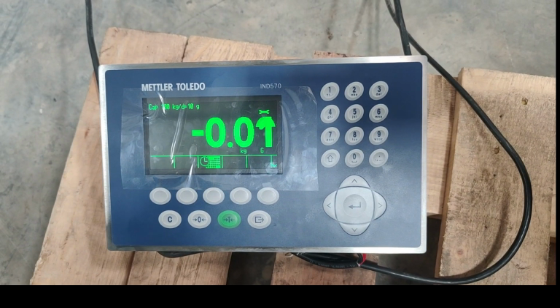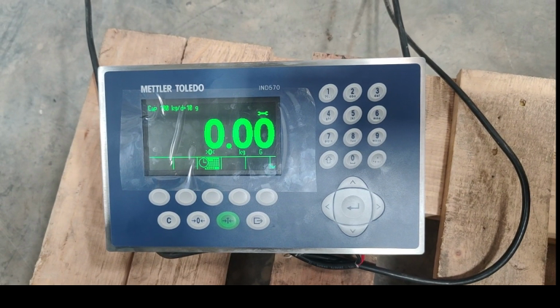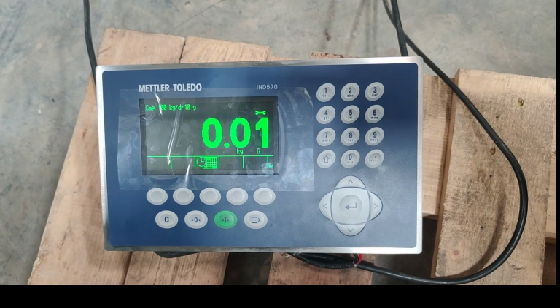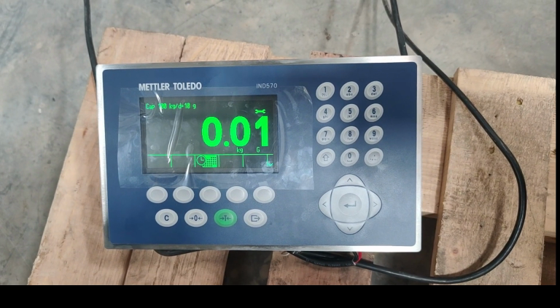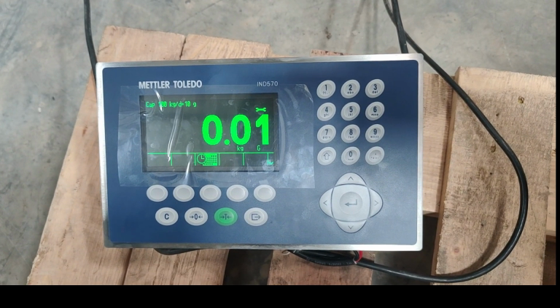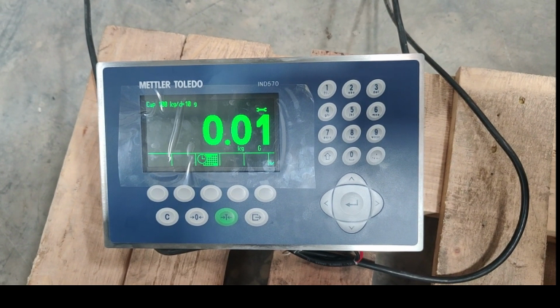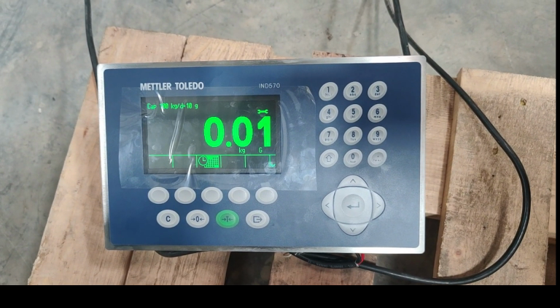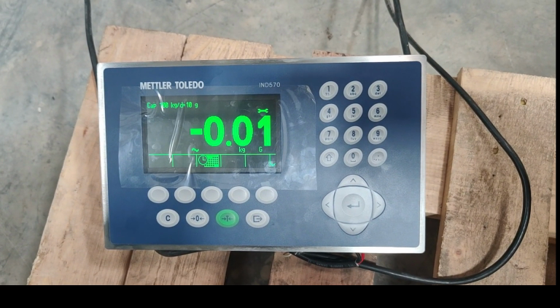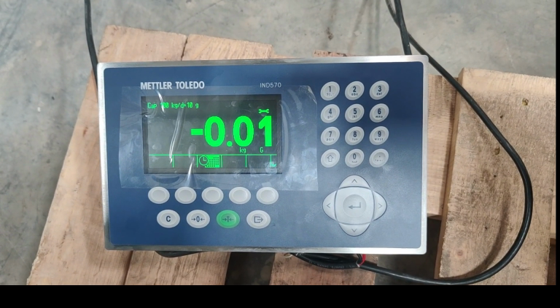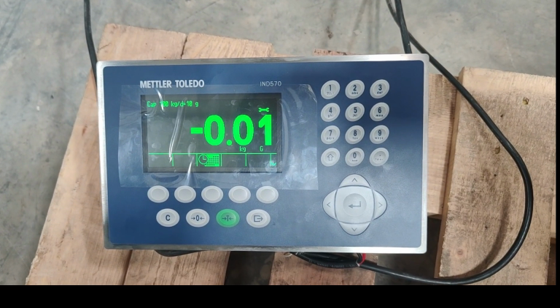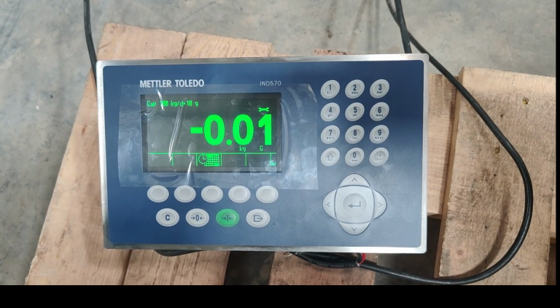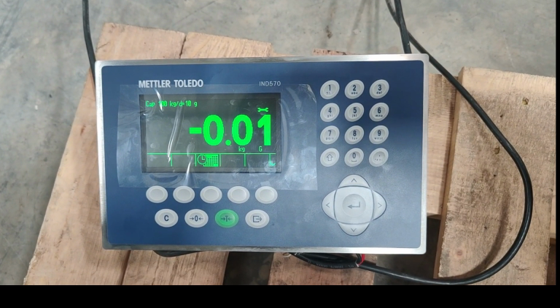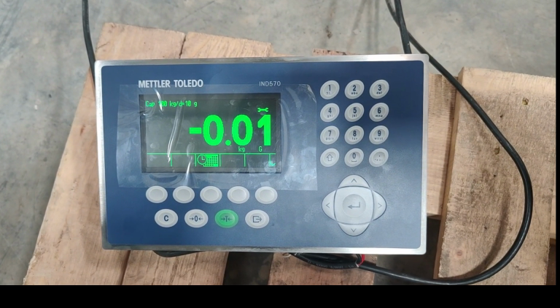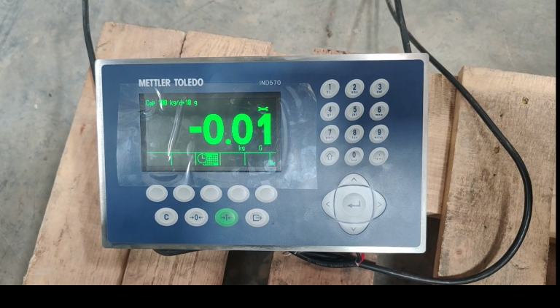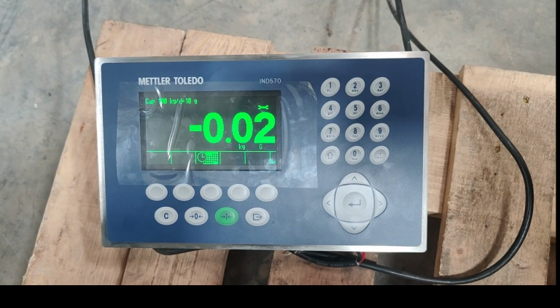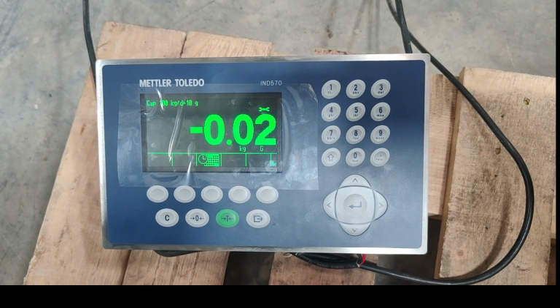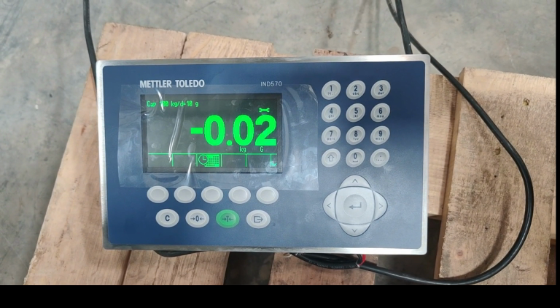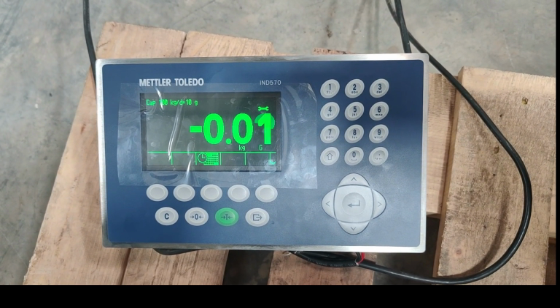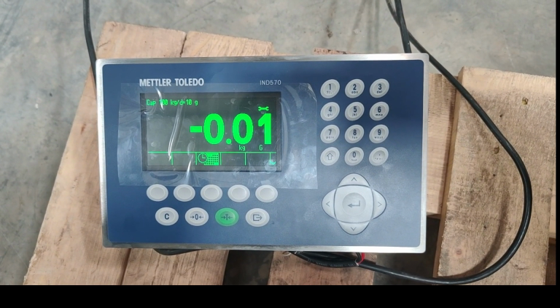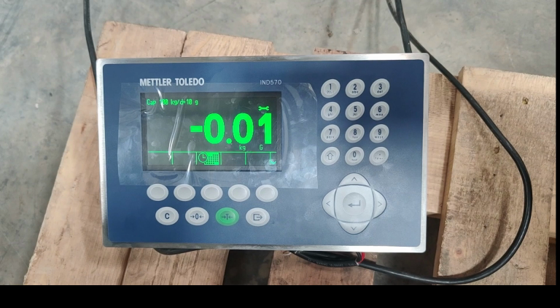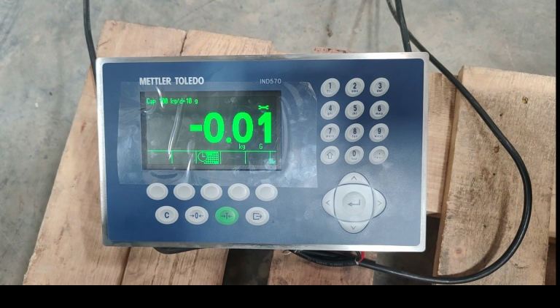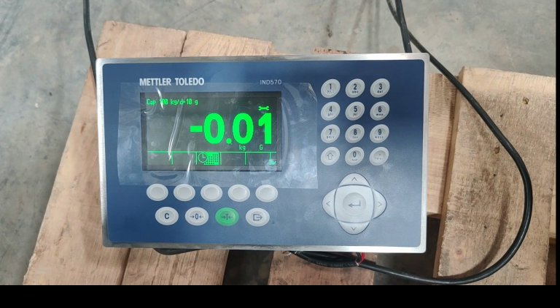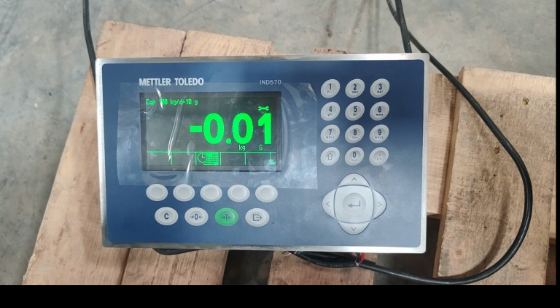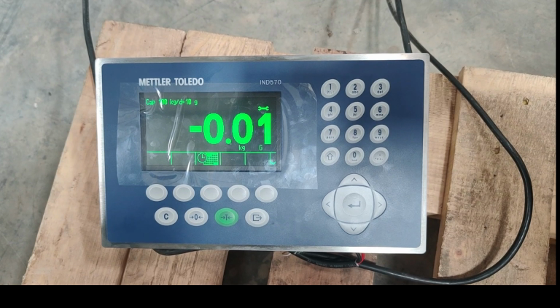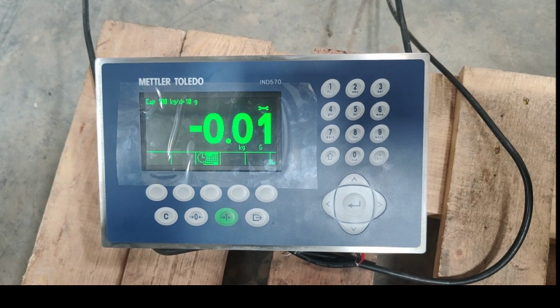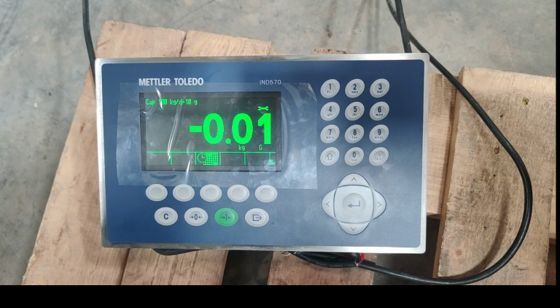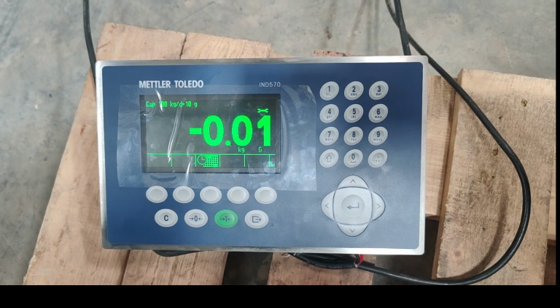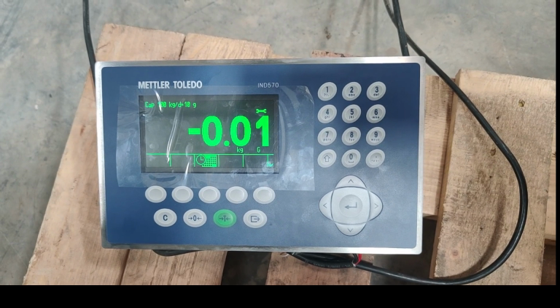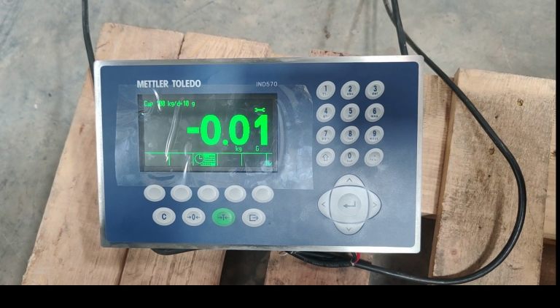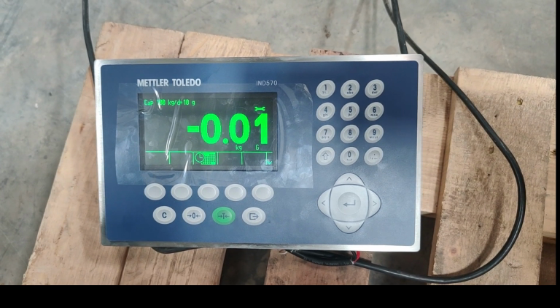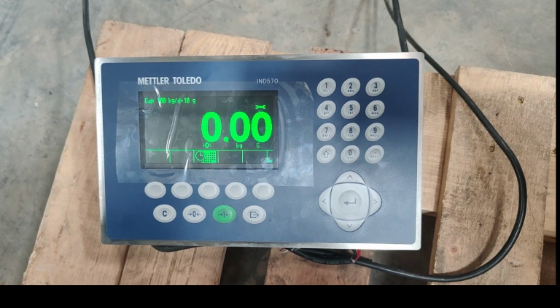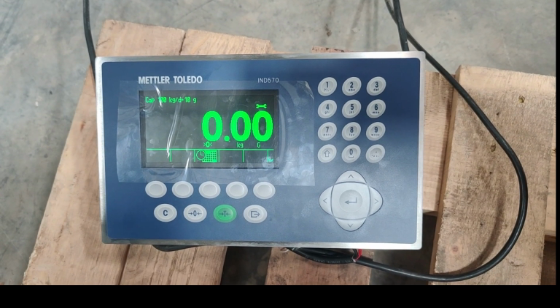In this video, we are going to see how to calibrate the weighing scale of Mettler Toledo Mech.